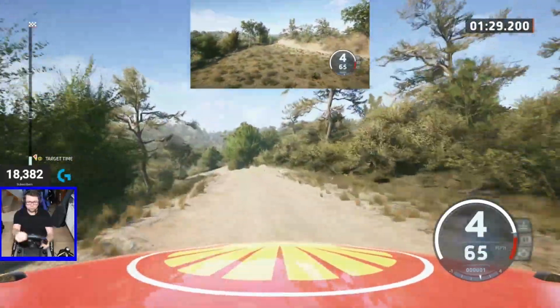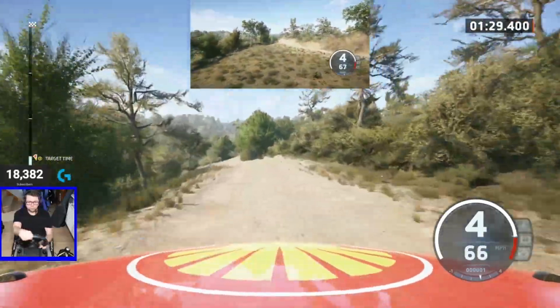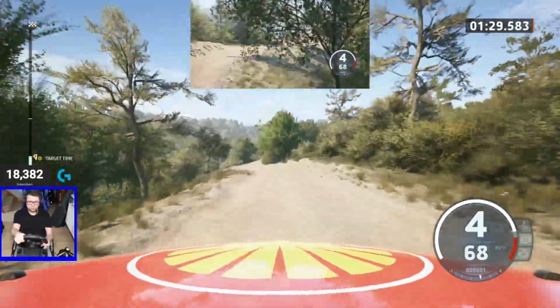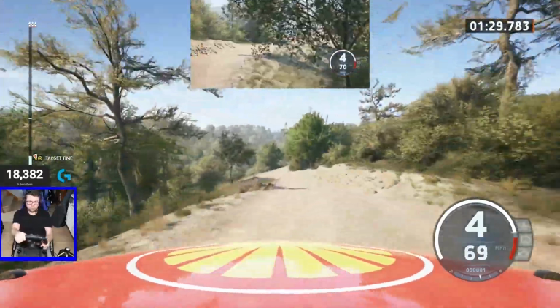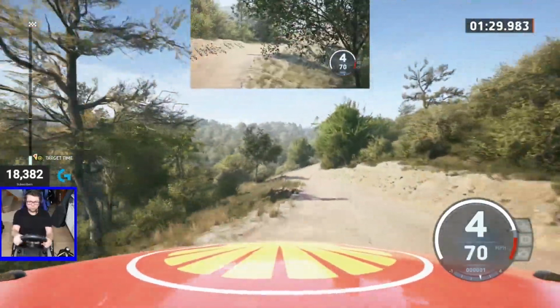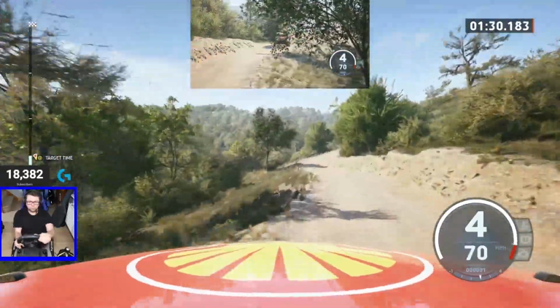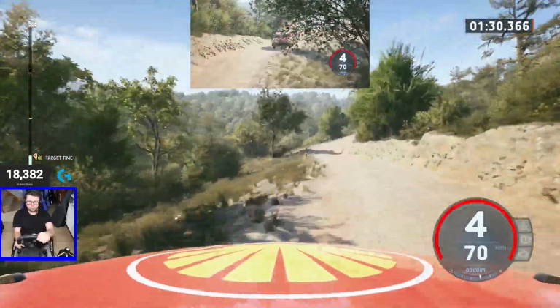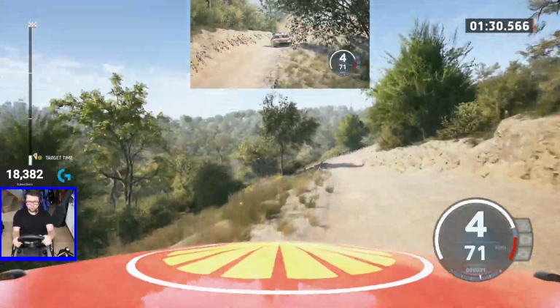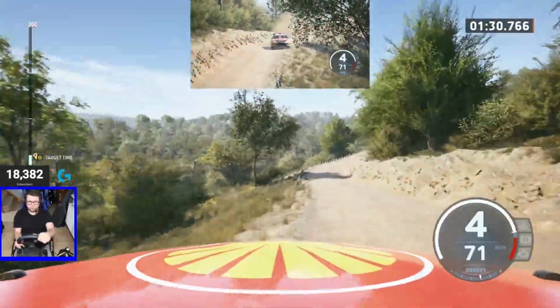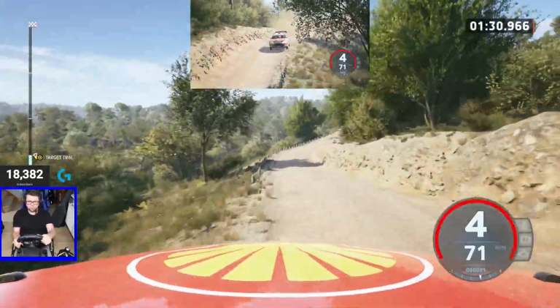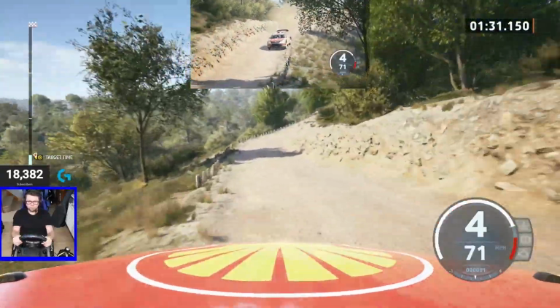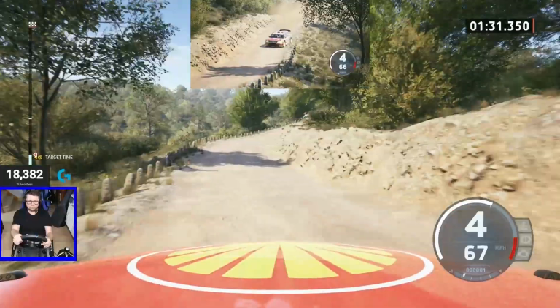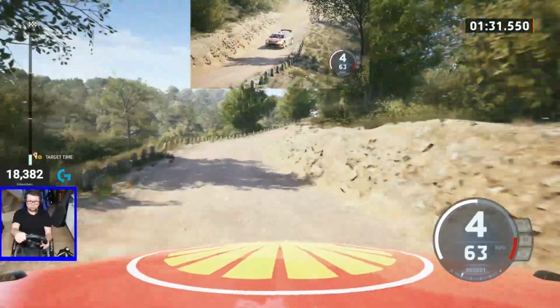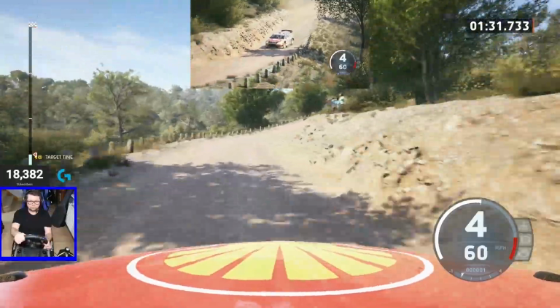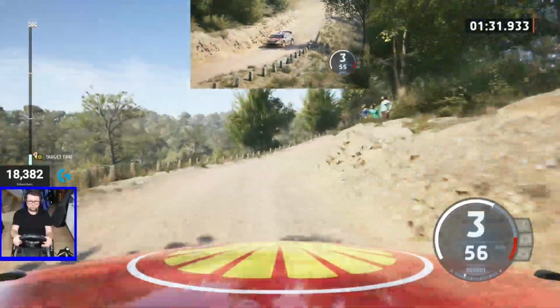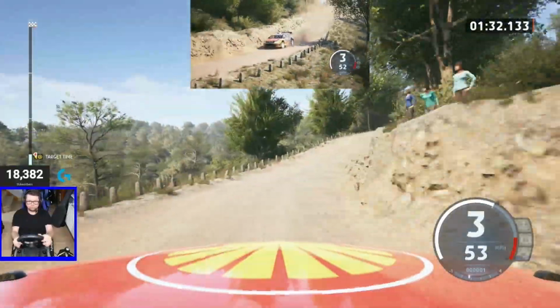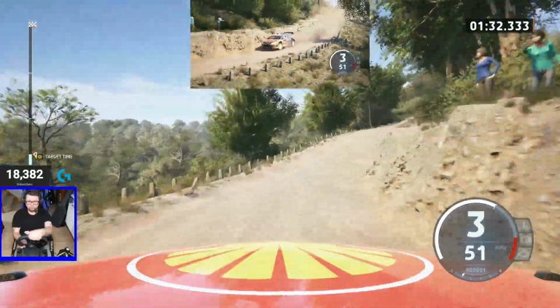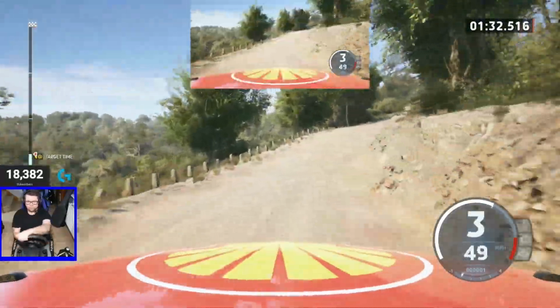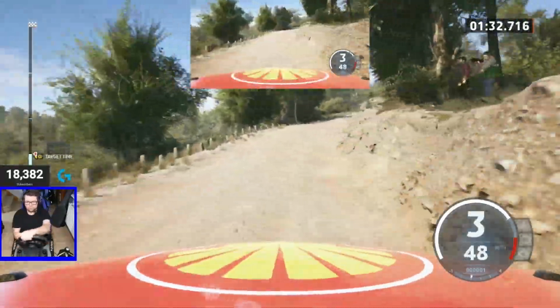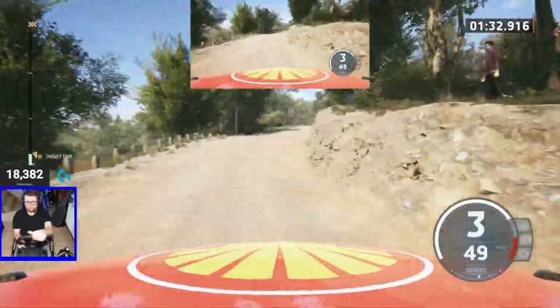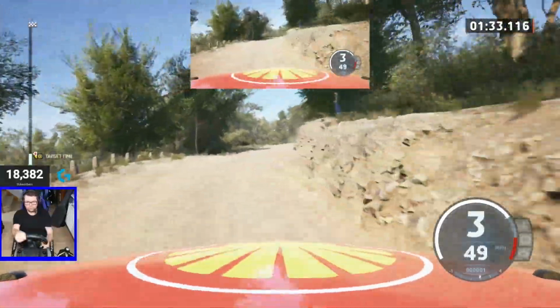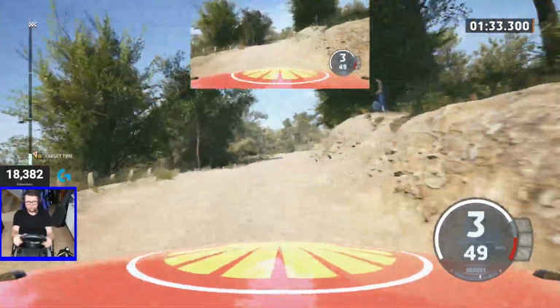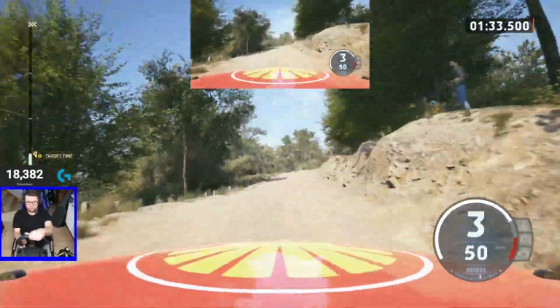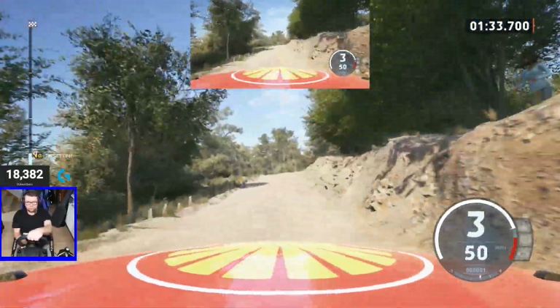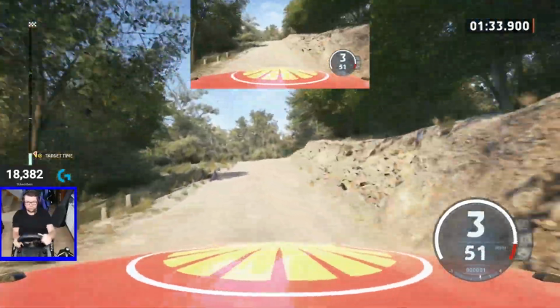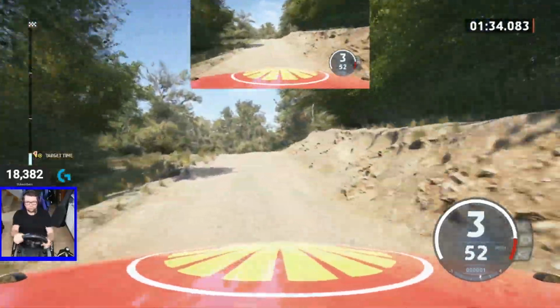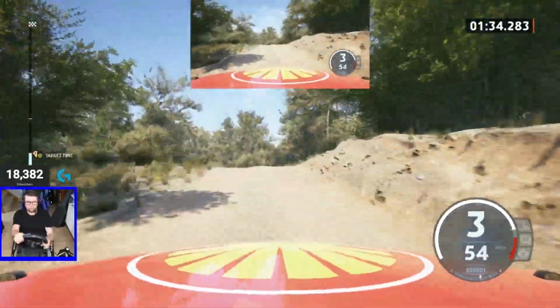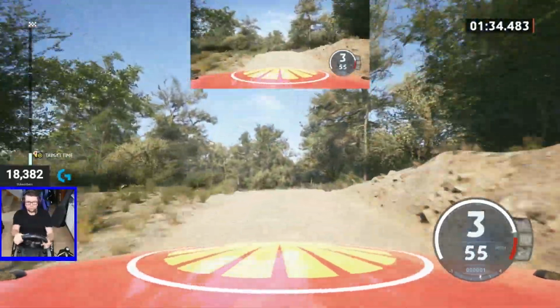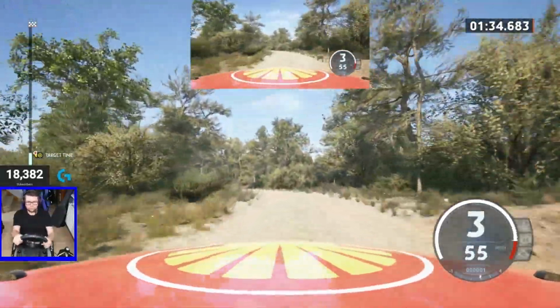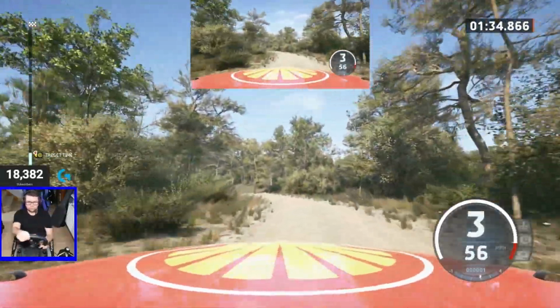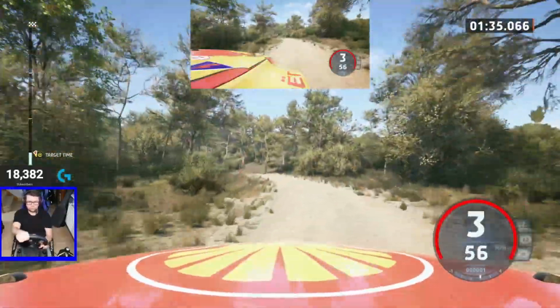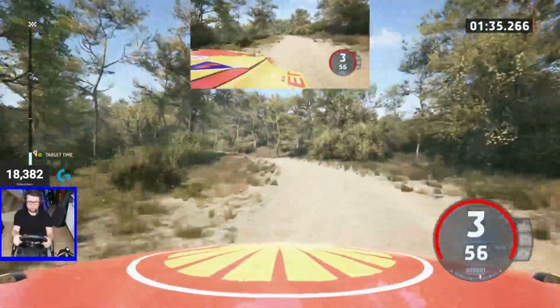4 right, through dip, 4 left to the crest, don't cut. And bump, 60.